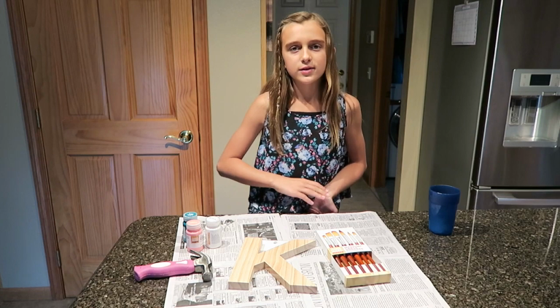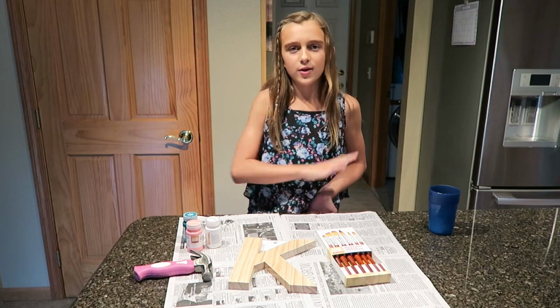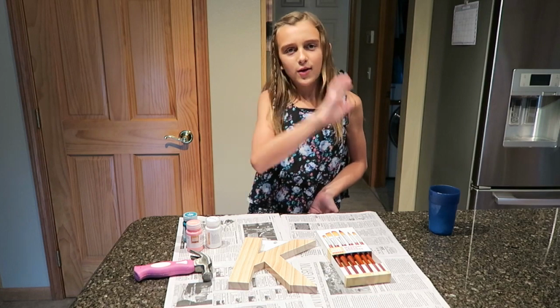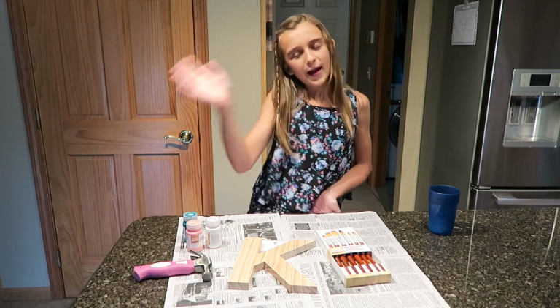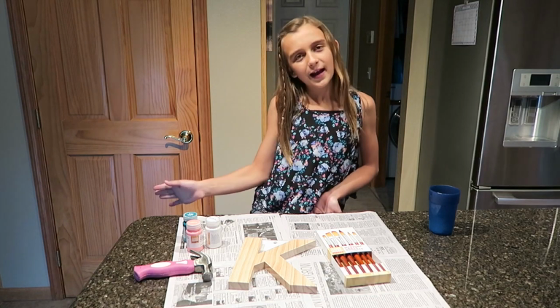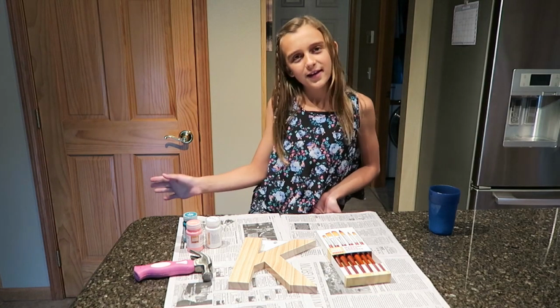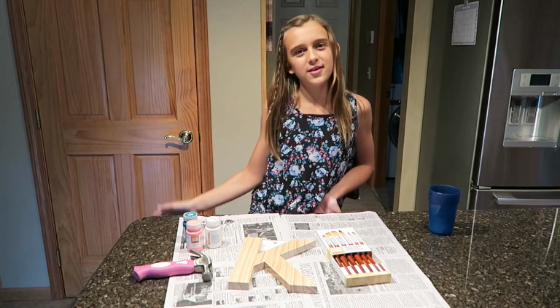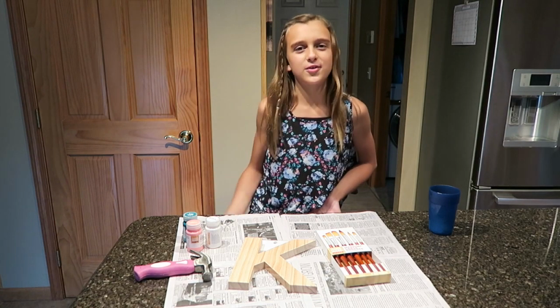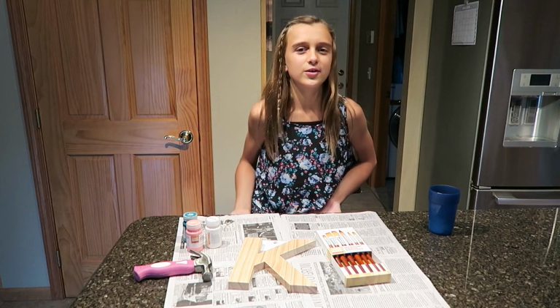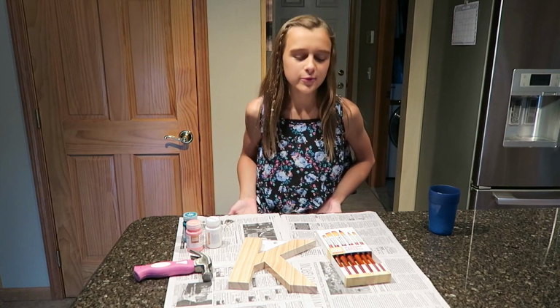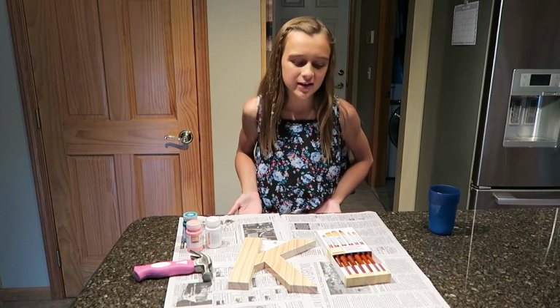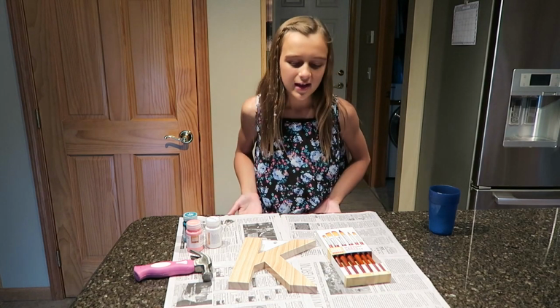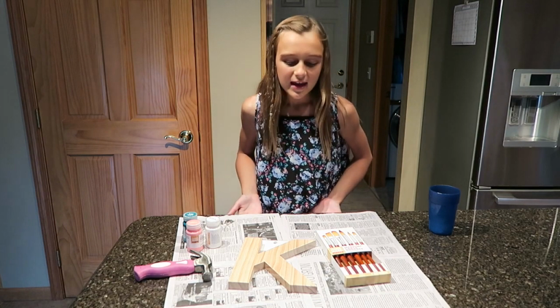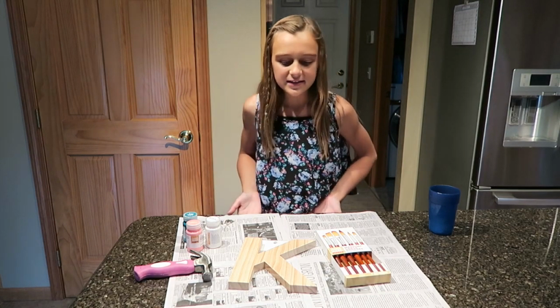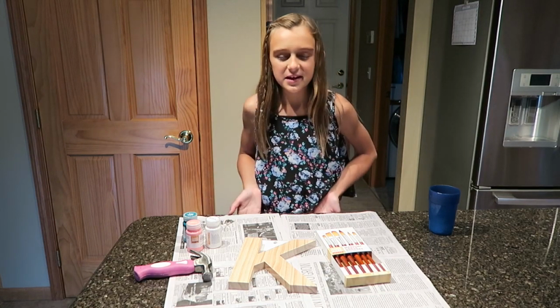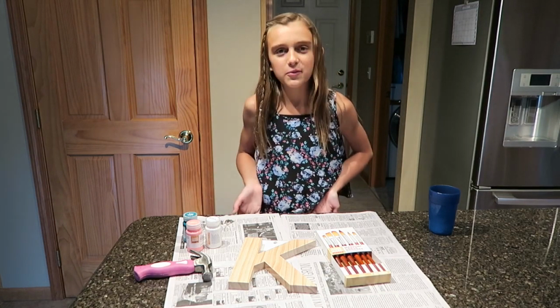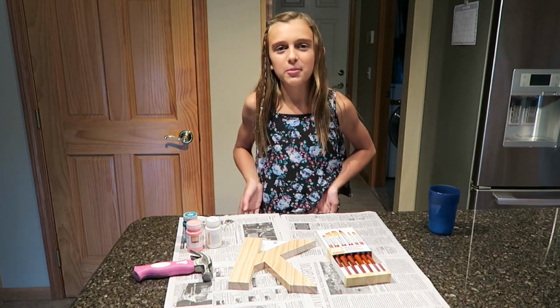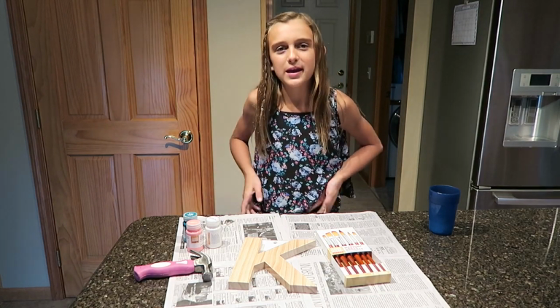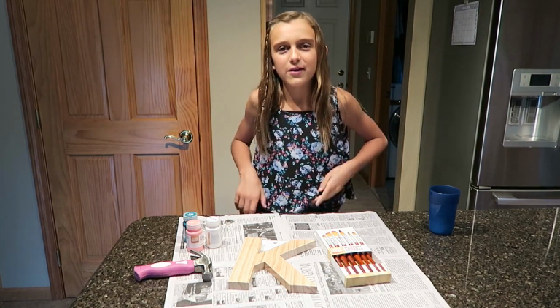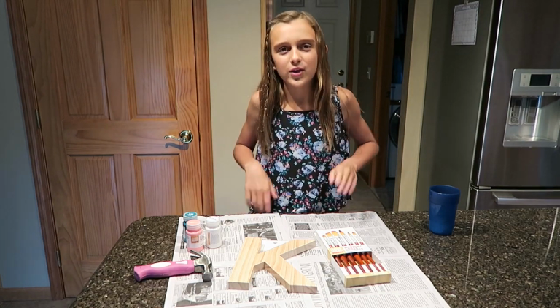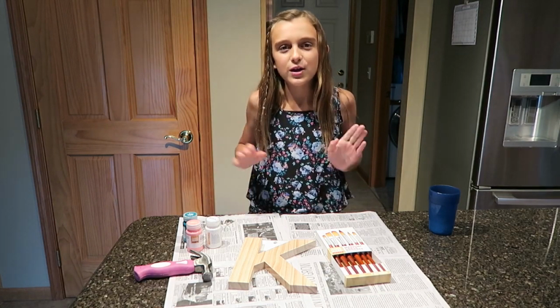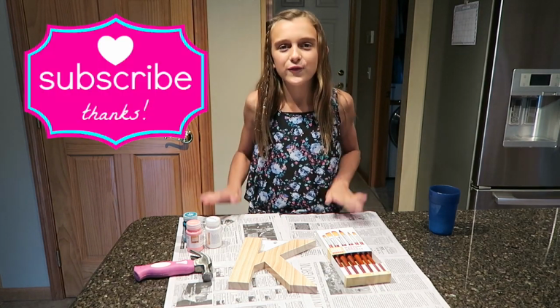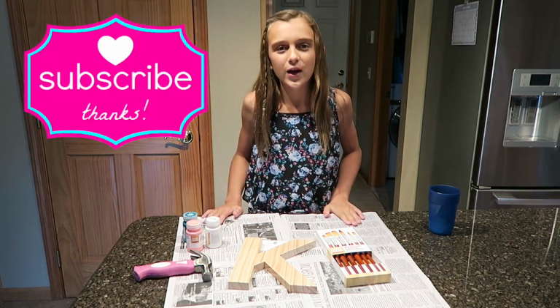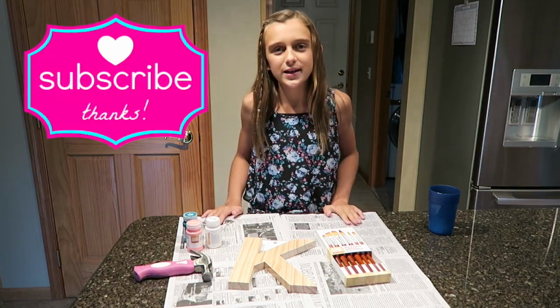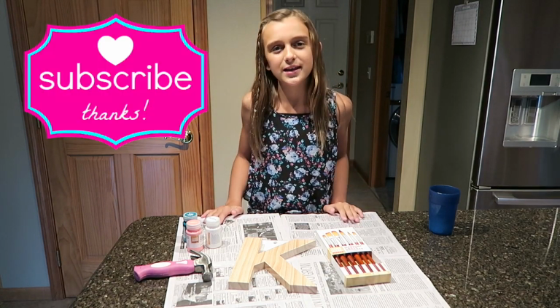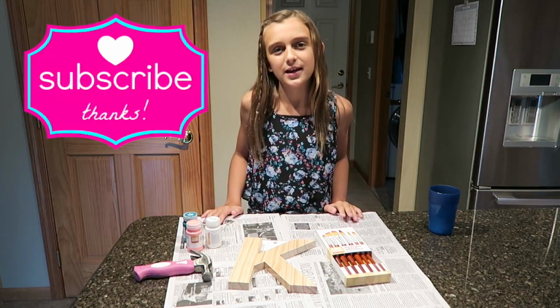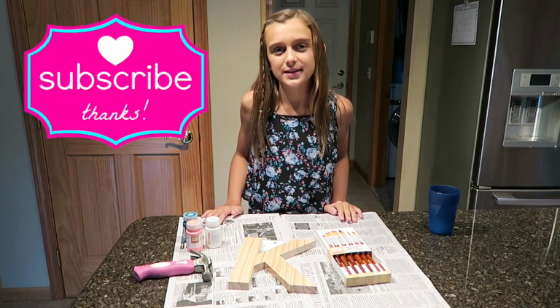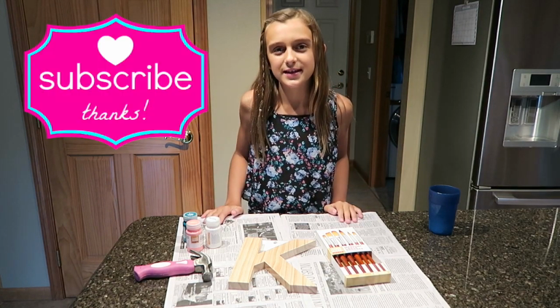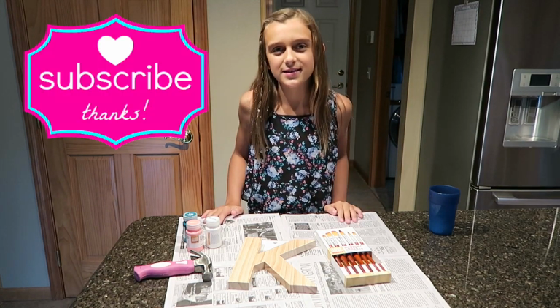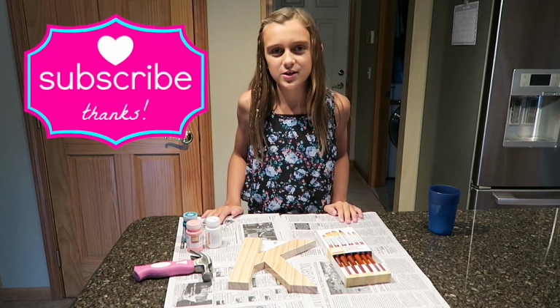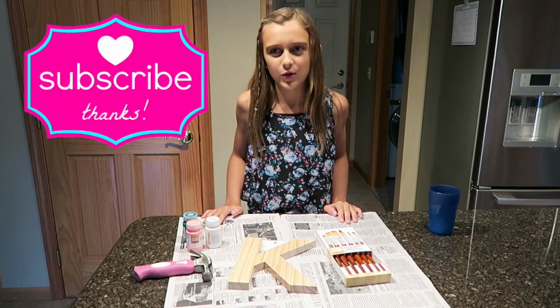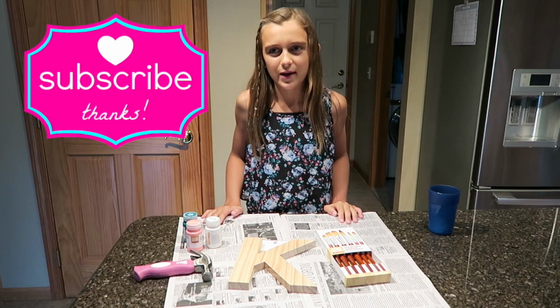Hi guys, it's Carly Reese, and today we are making a very fun and easy craft.